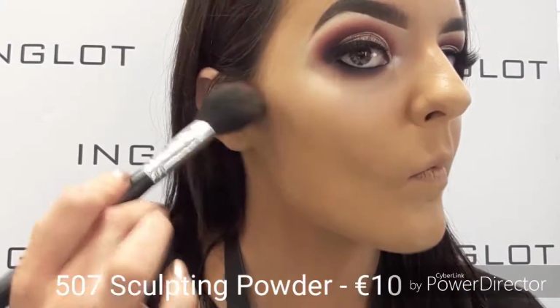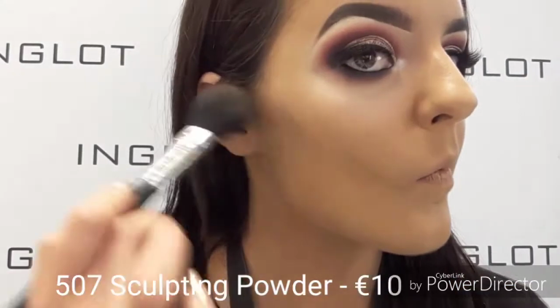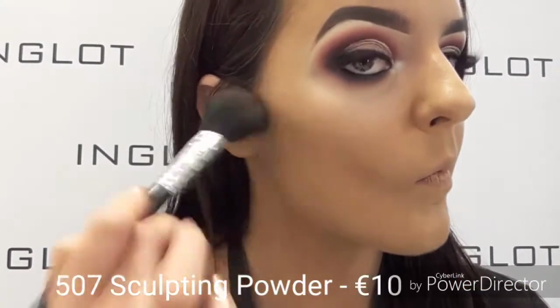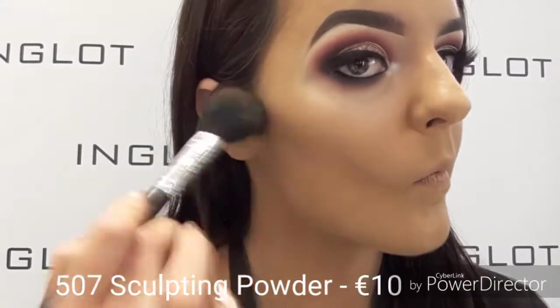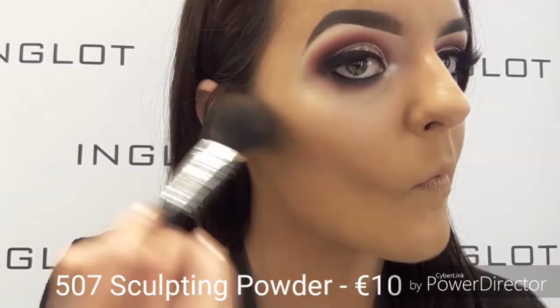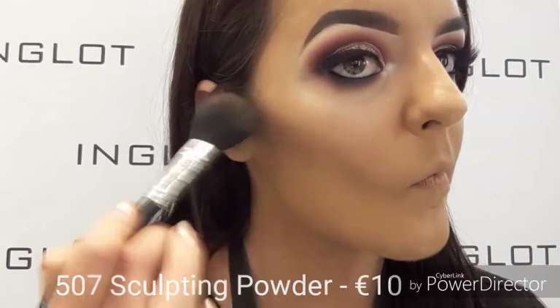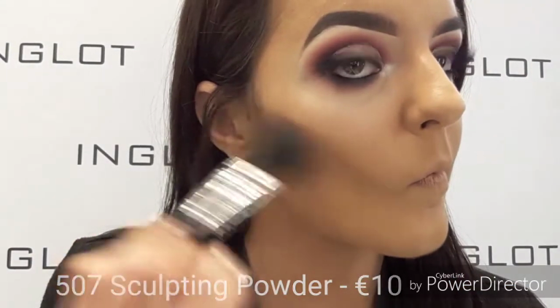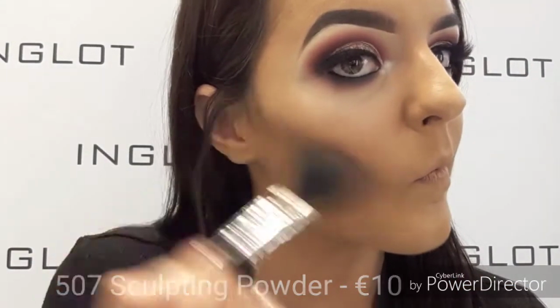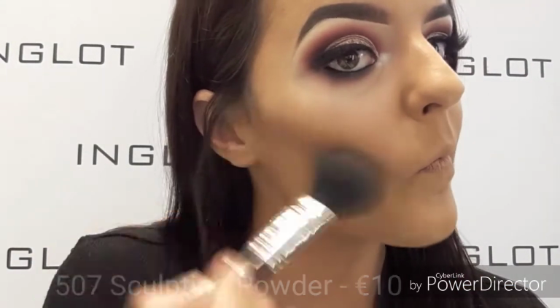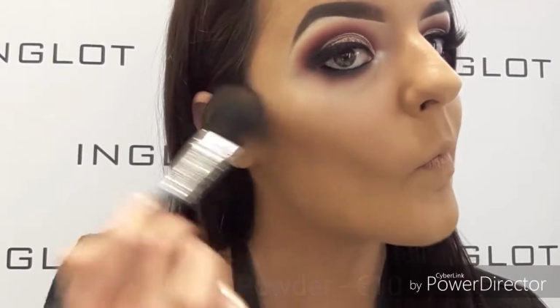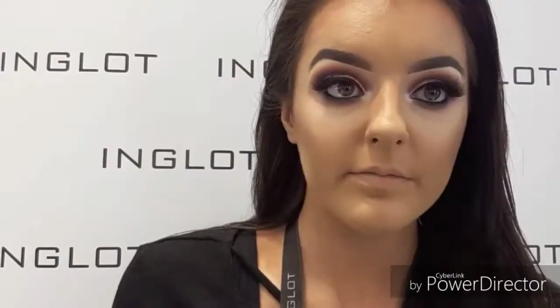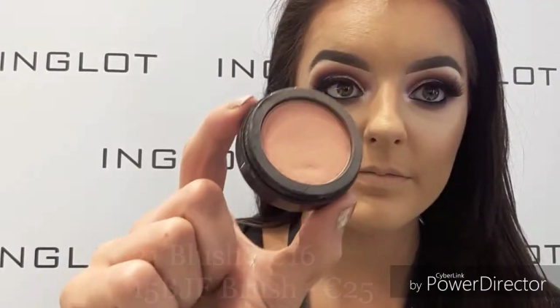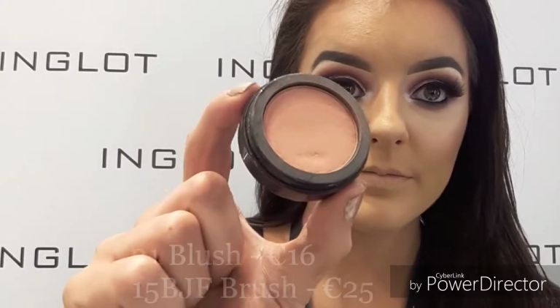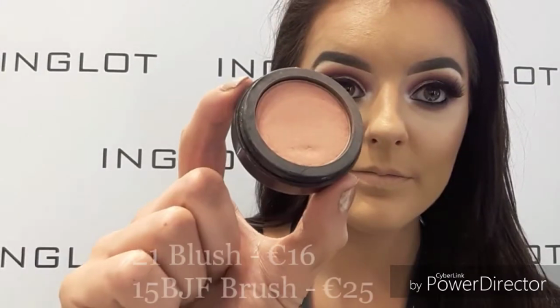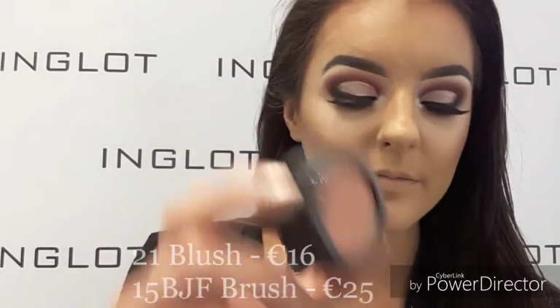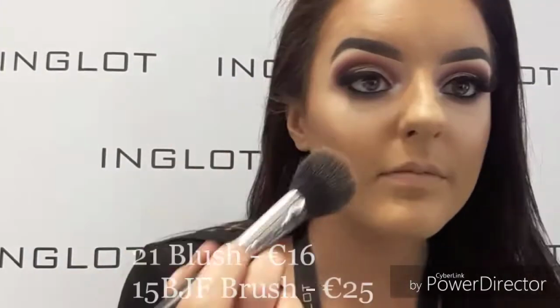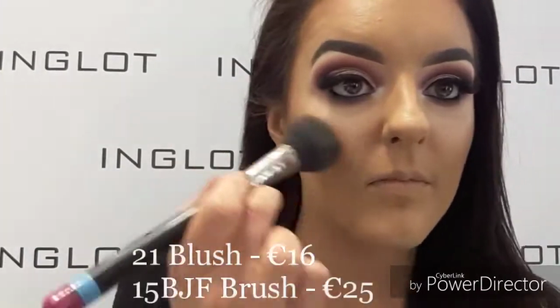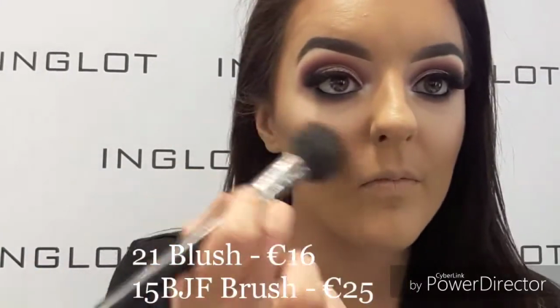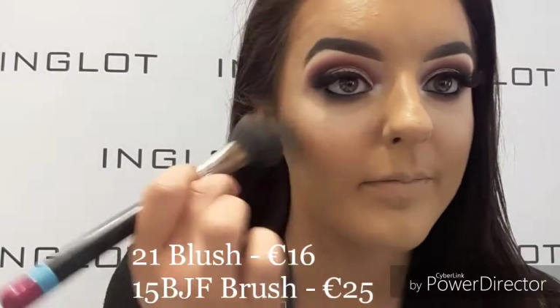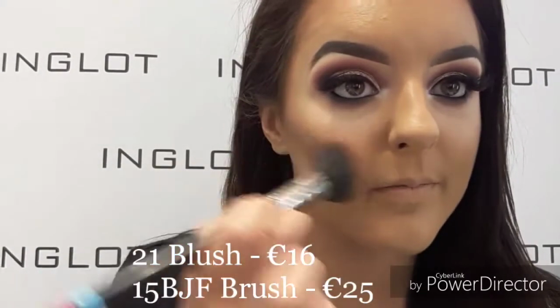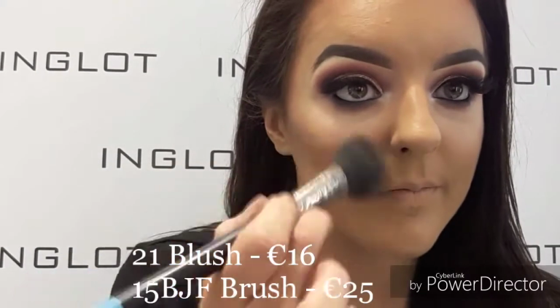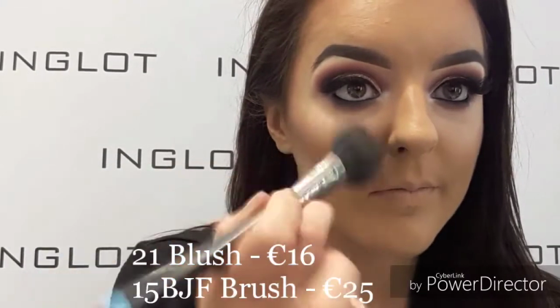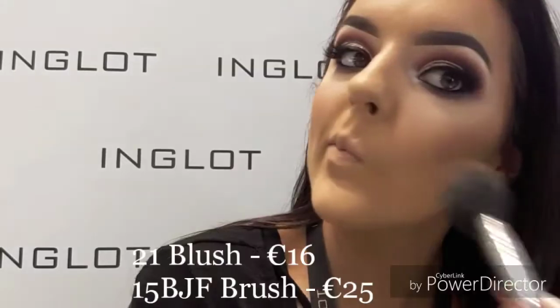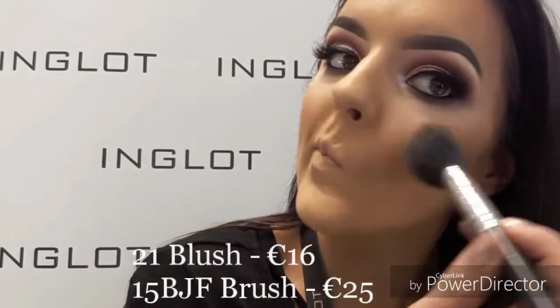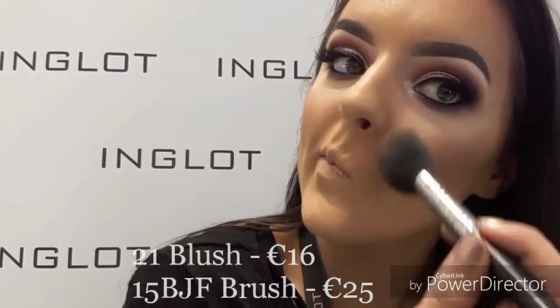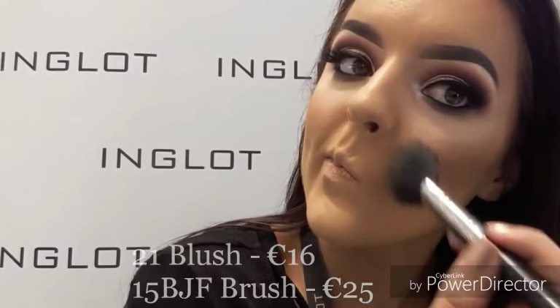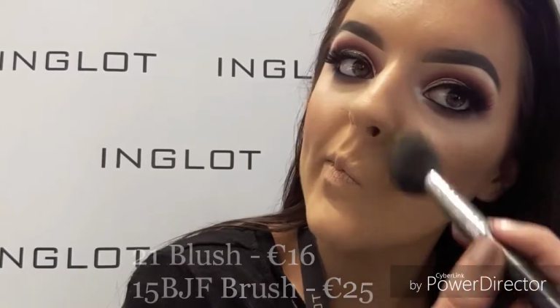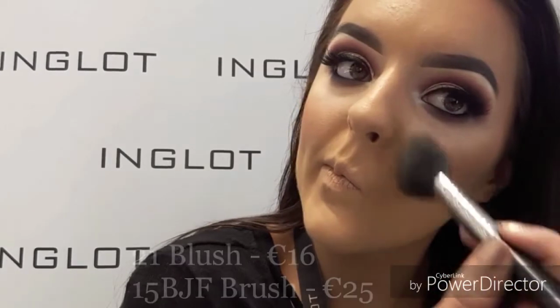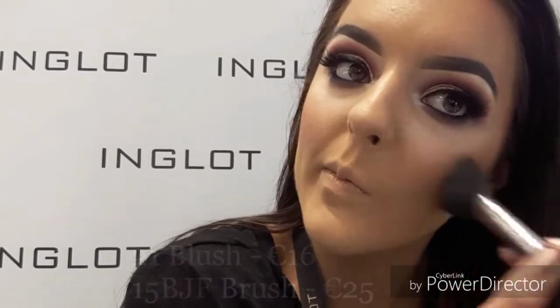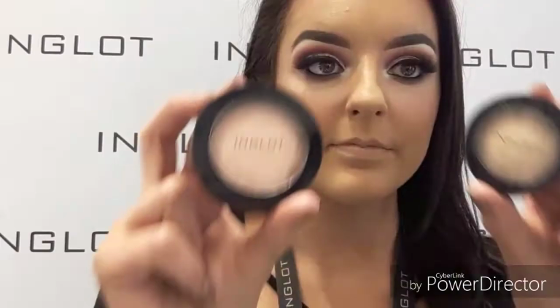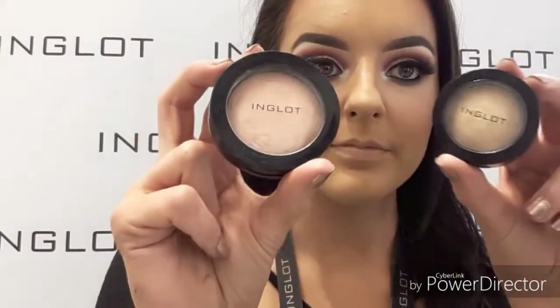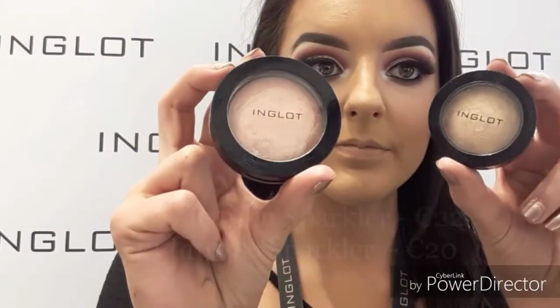Moving quickly on to contour with 507 sculpt, and then I'm going to take 21 blush and buff that onto the apples of my cheeks.